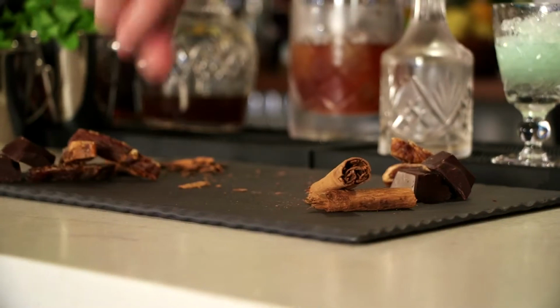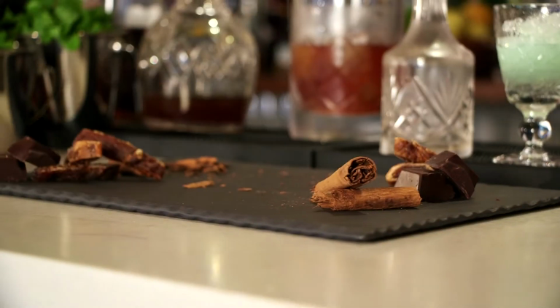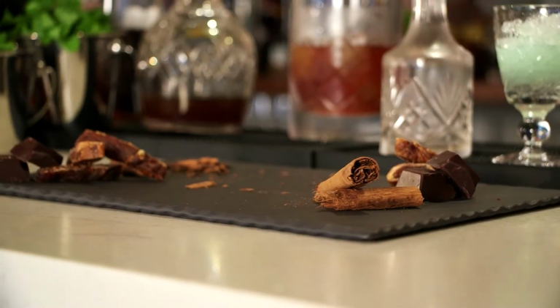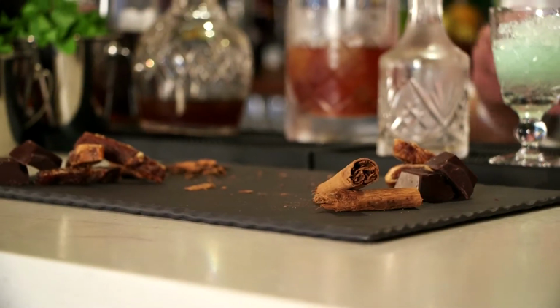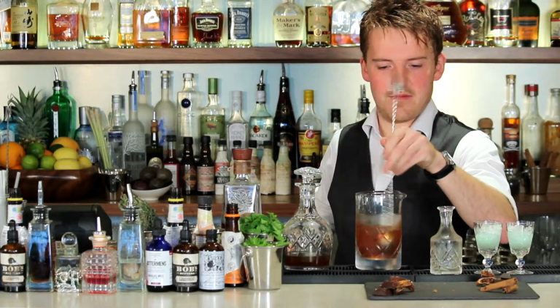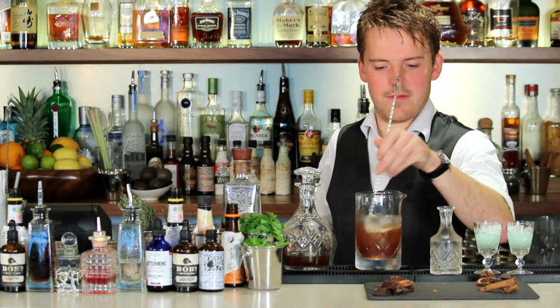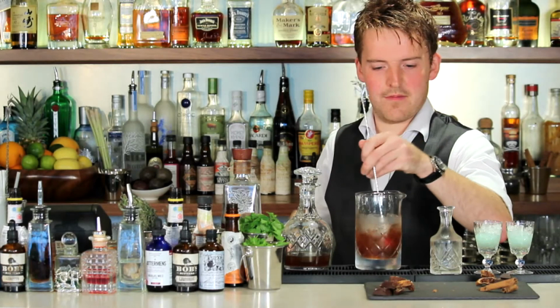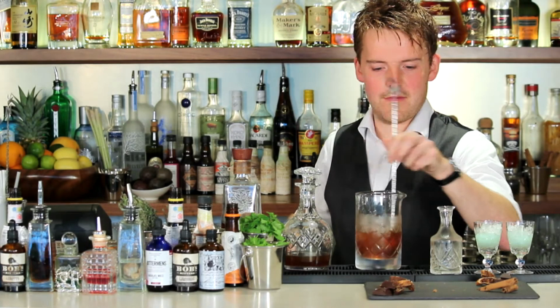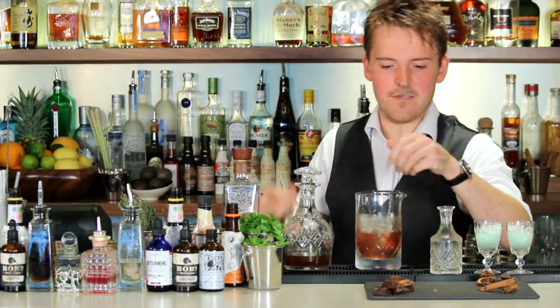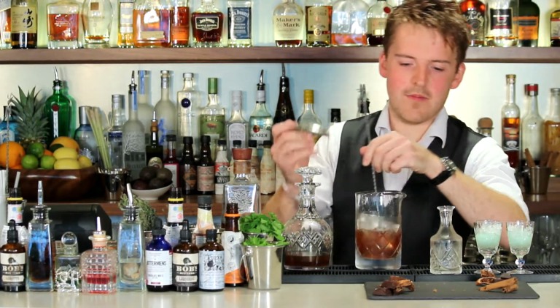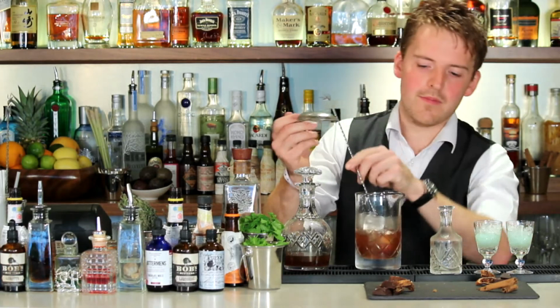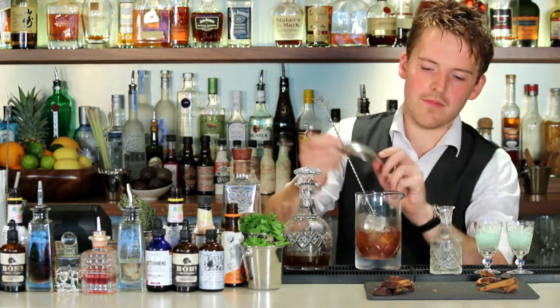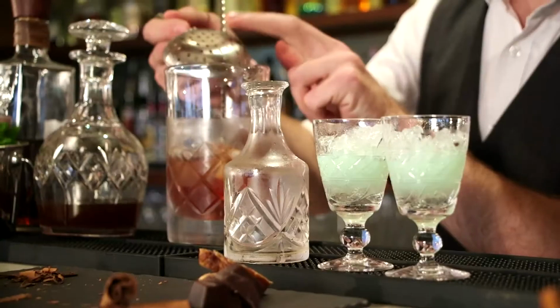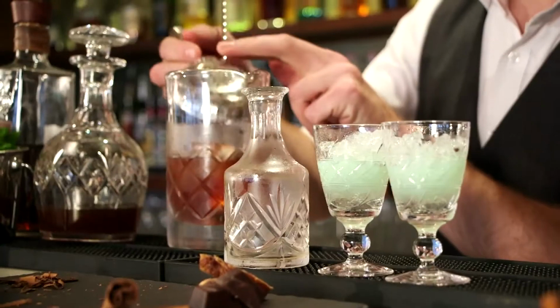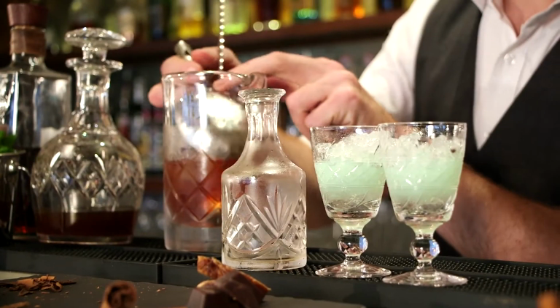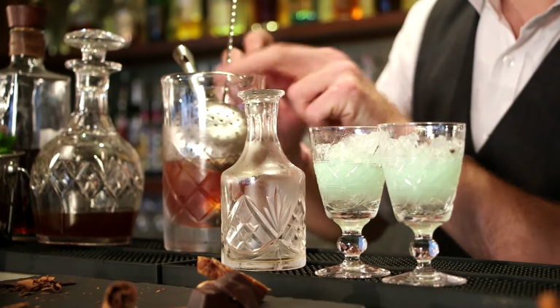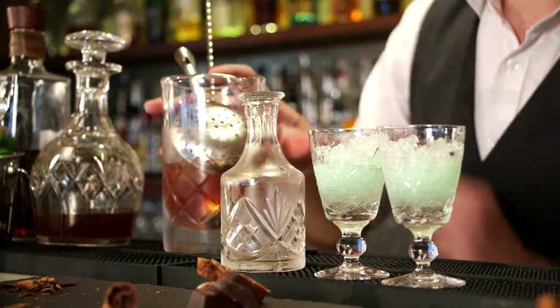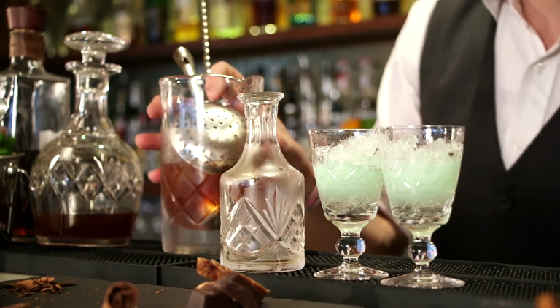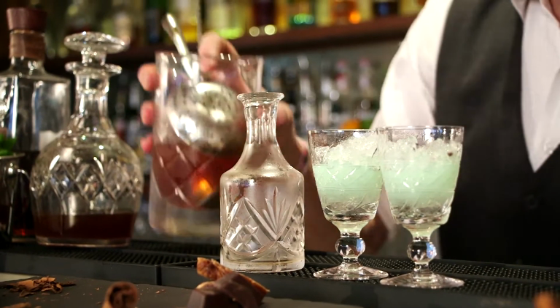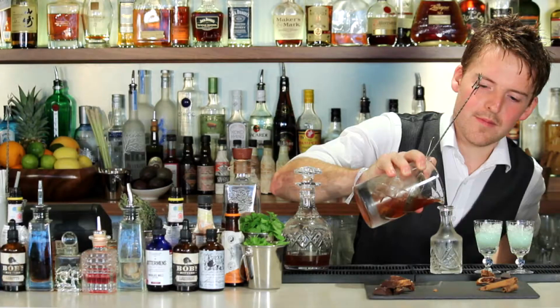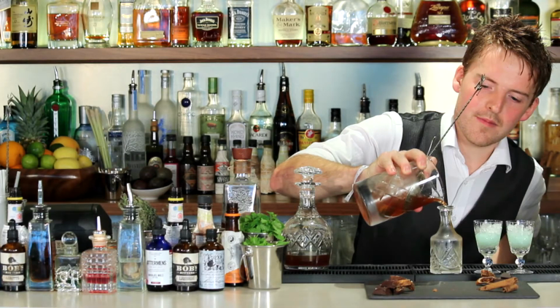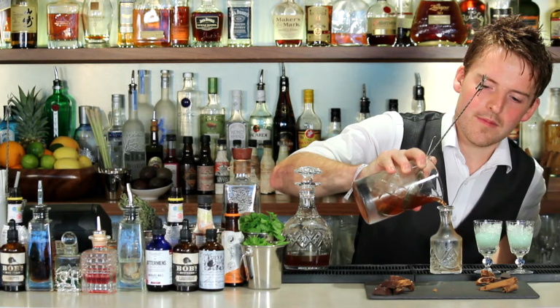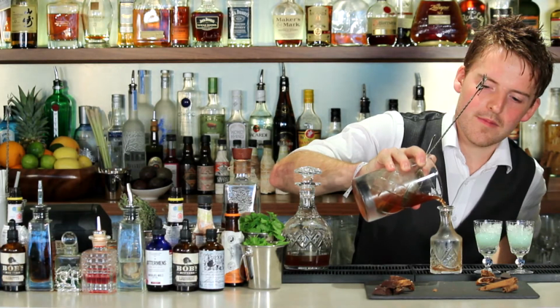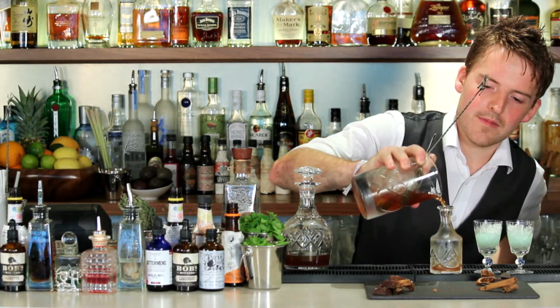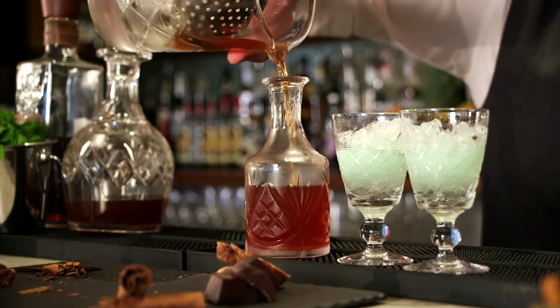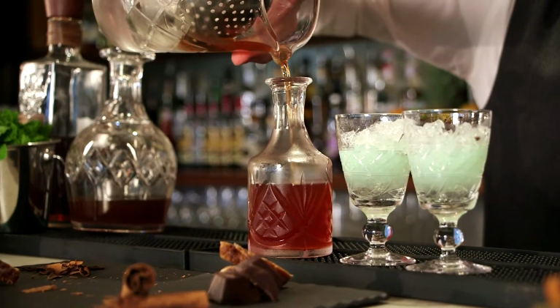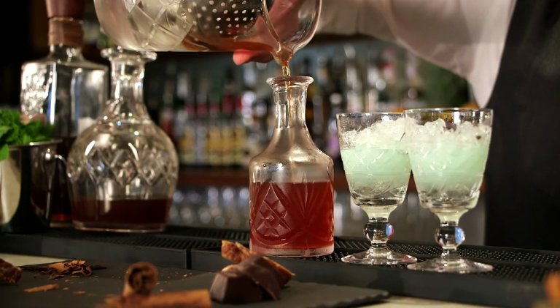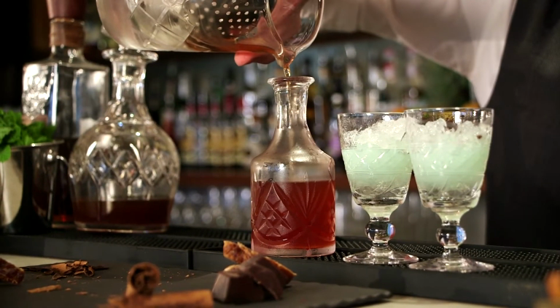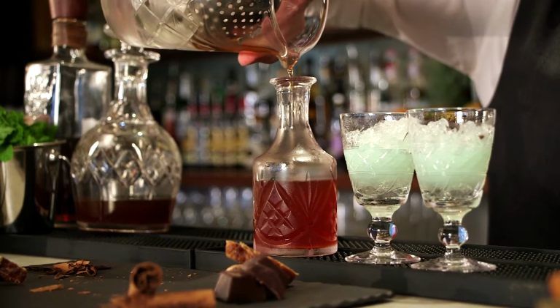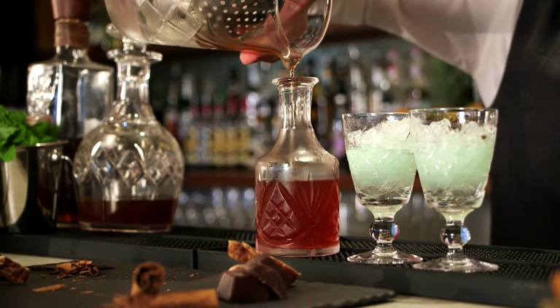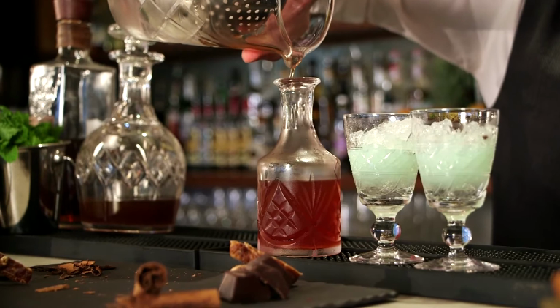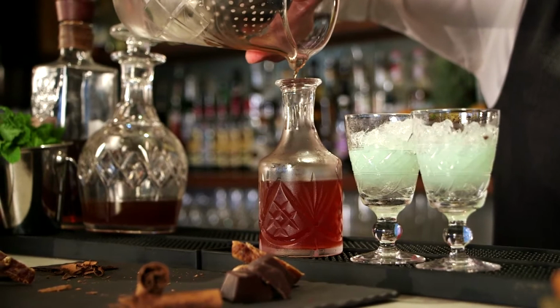It is best shared between two people and is recommended with a dark chocolate dessert, as a digestive on its own, or with an espresso.